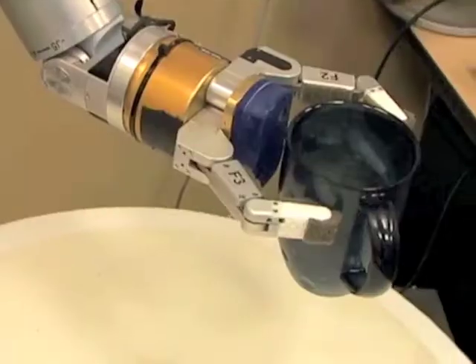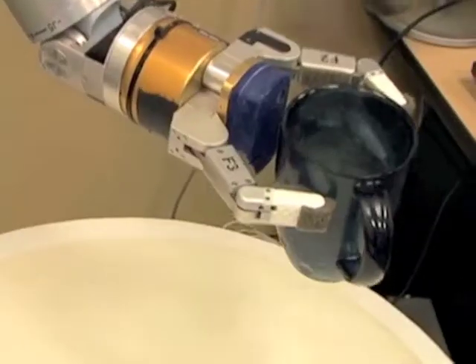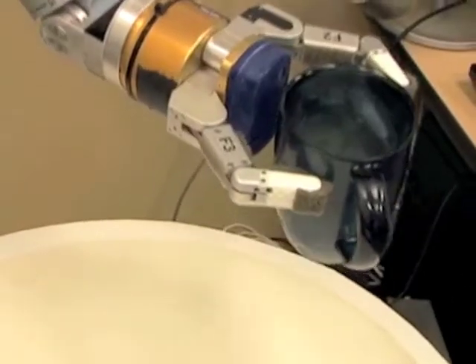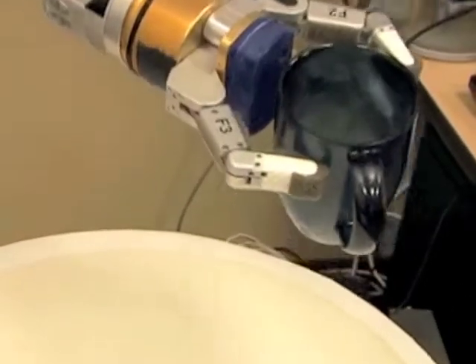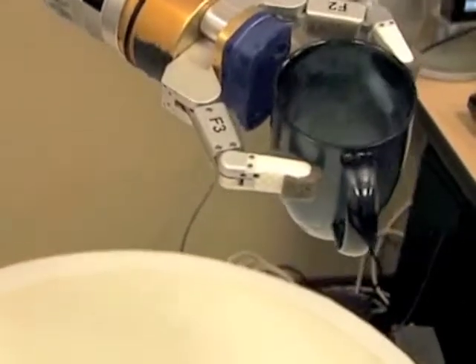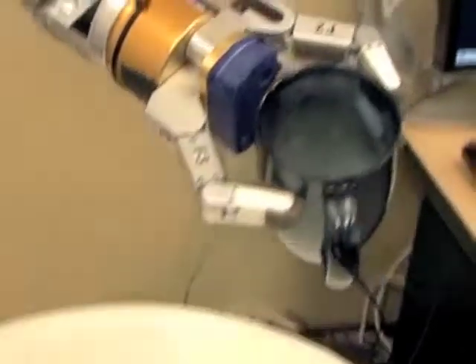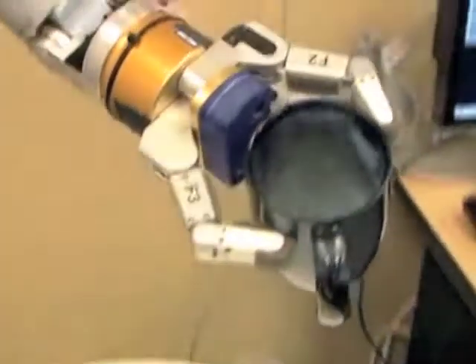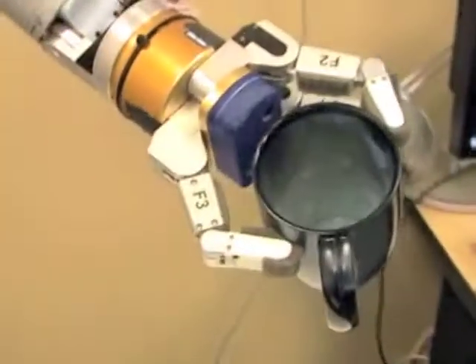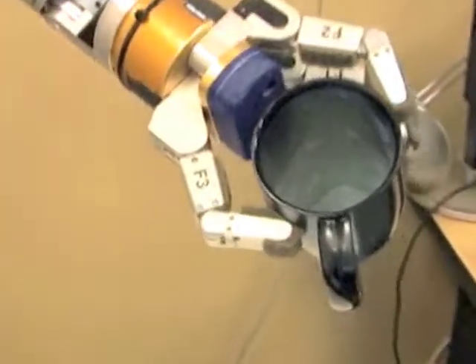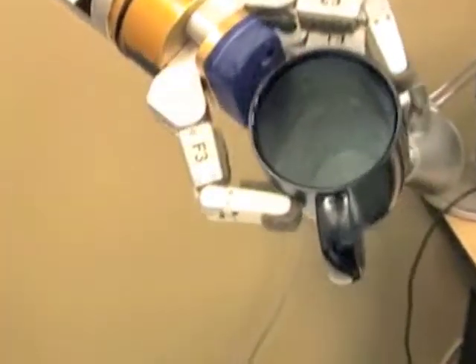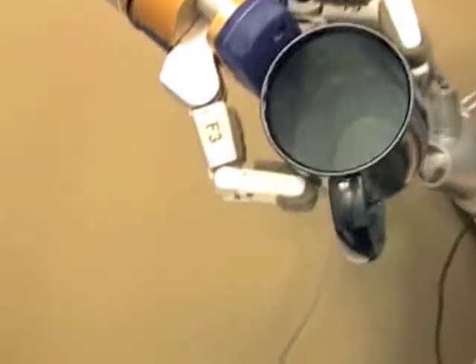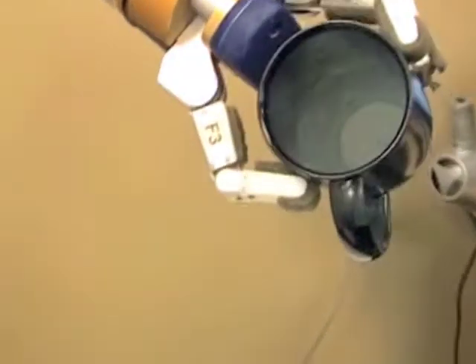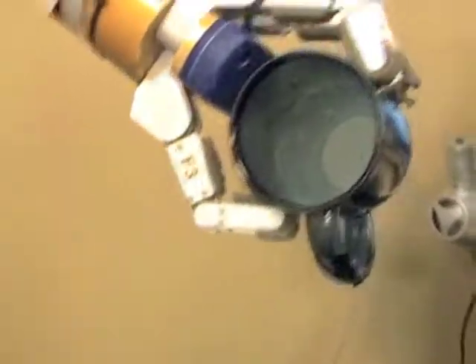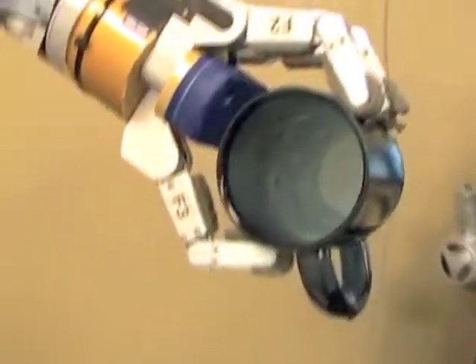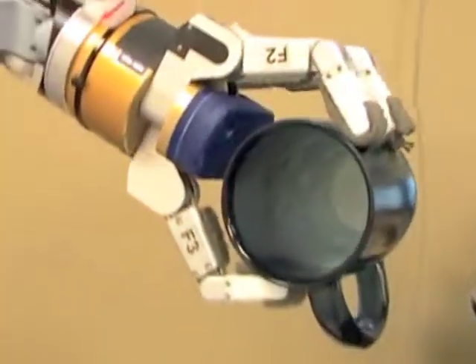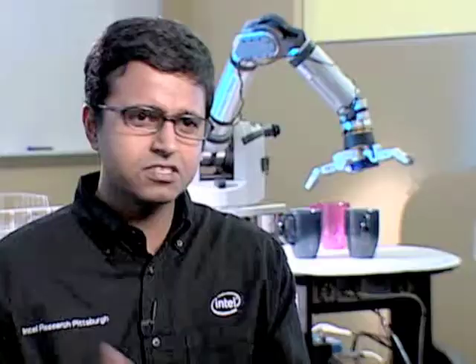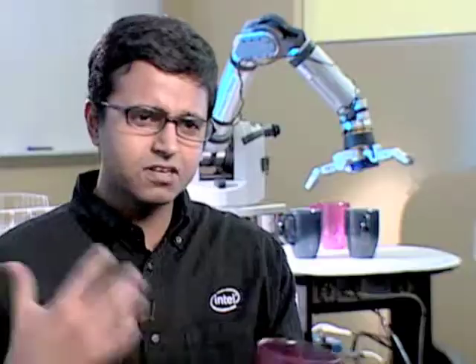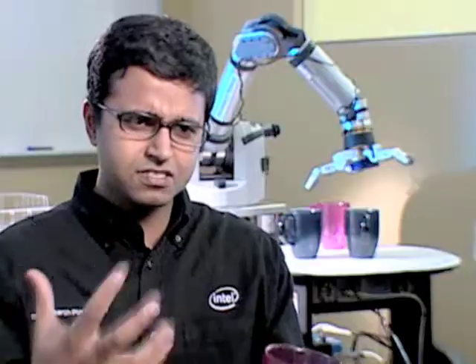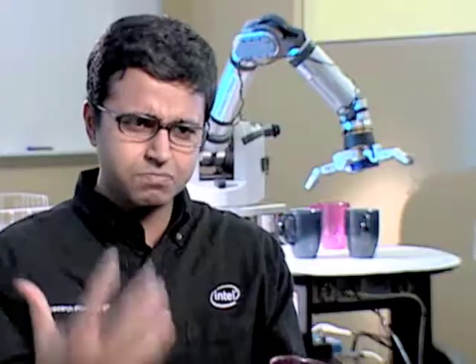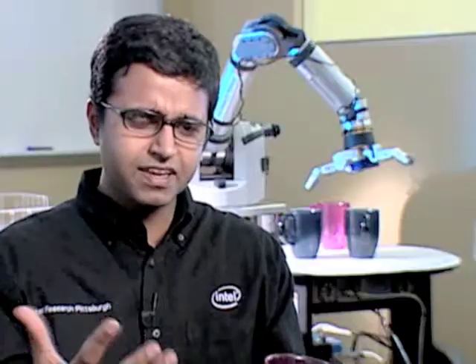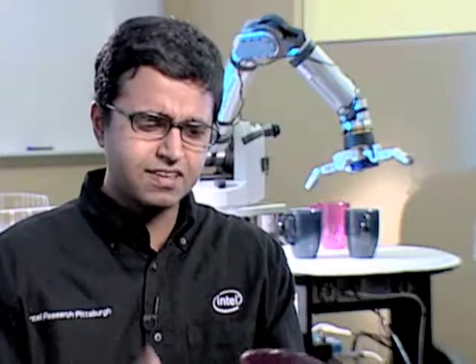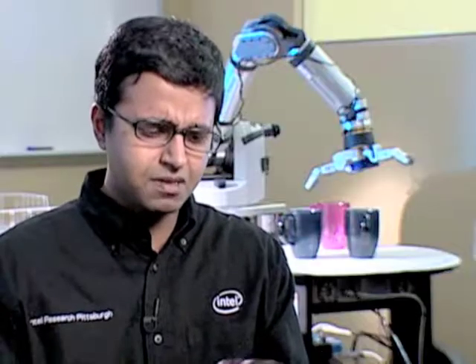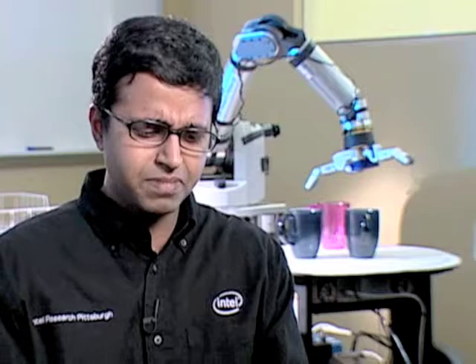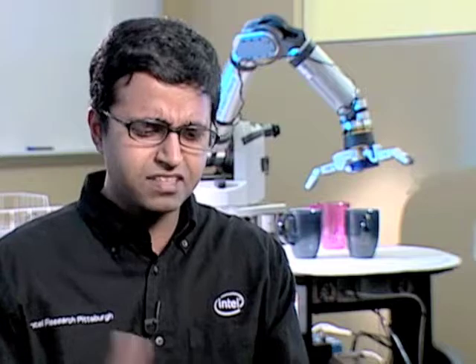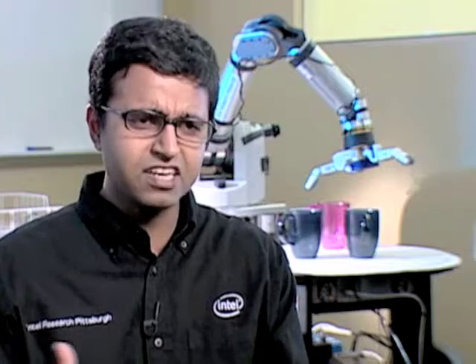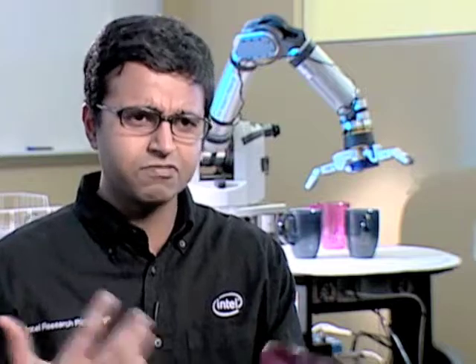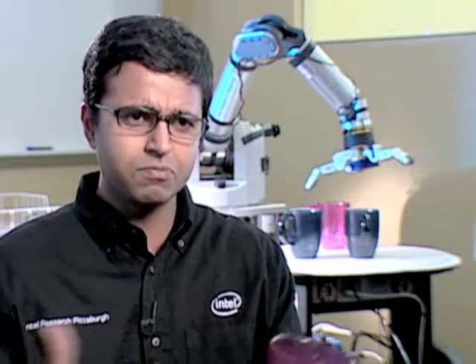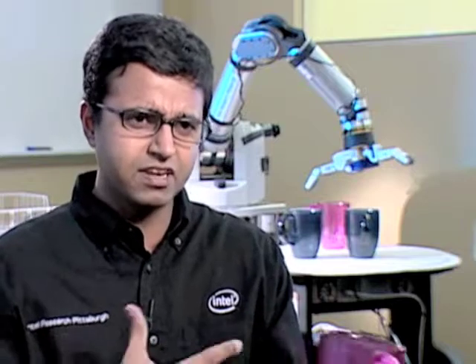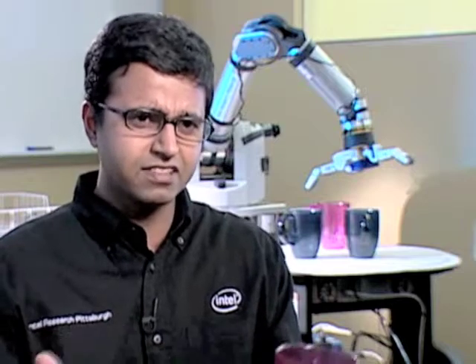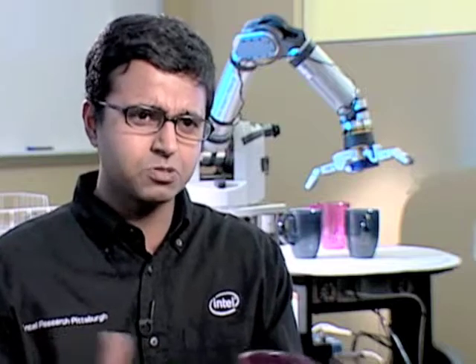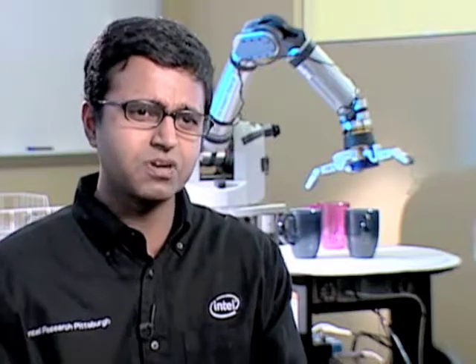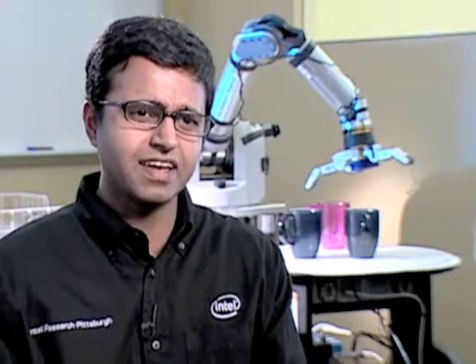At home, I'm the one who's loading the dishwasher. So it's a big incentive for me to get this working.